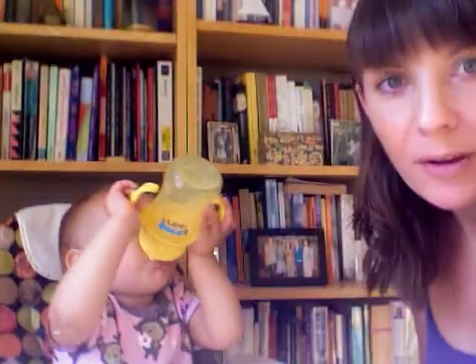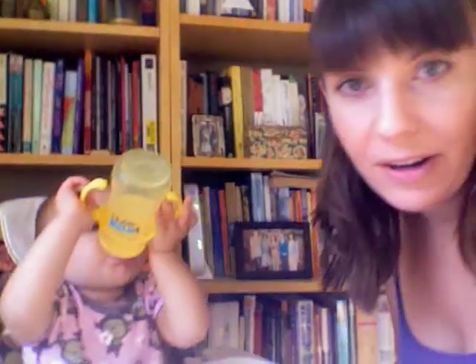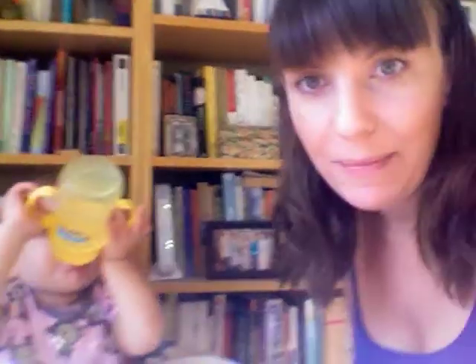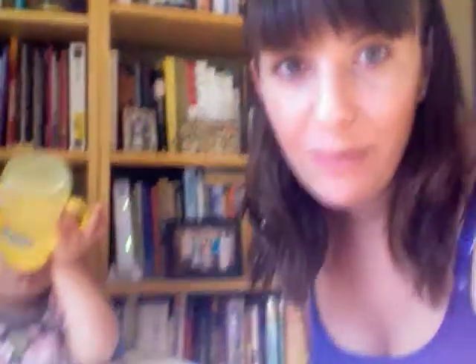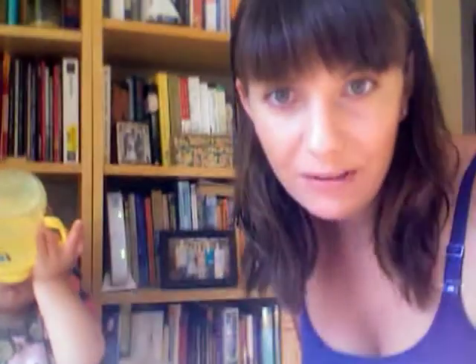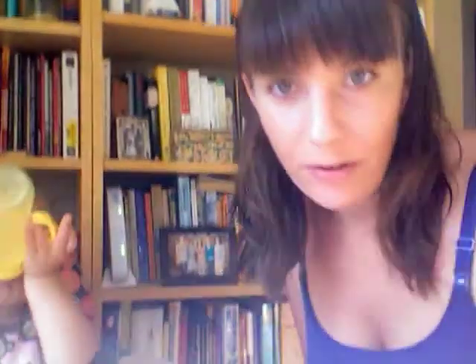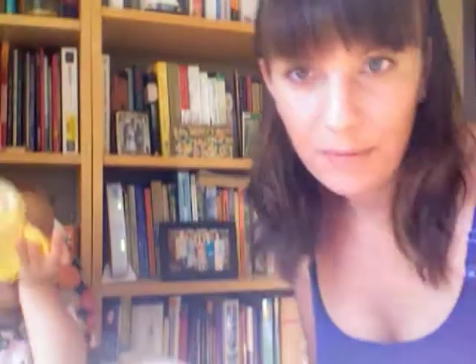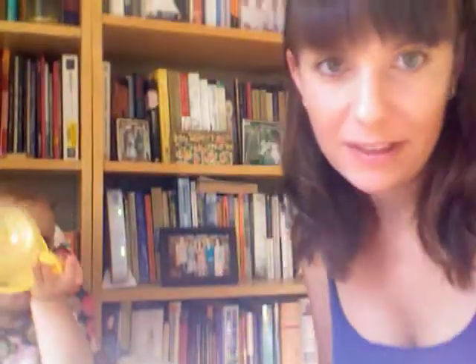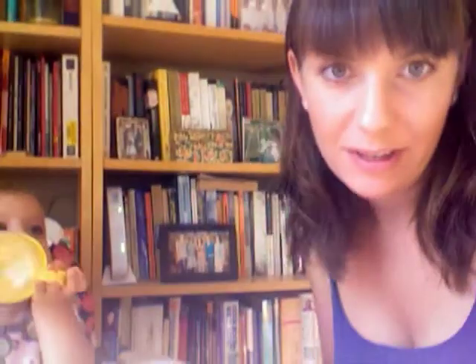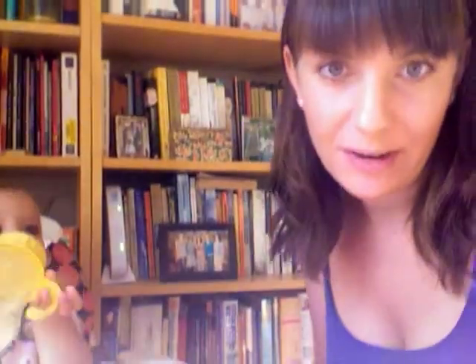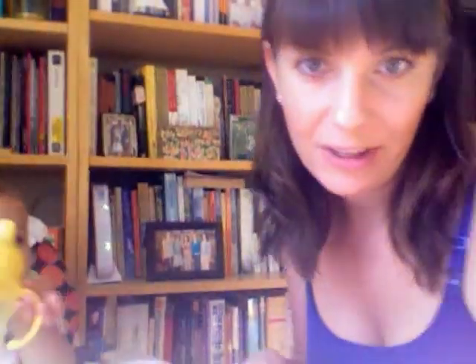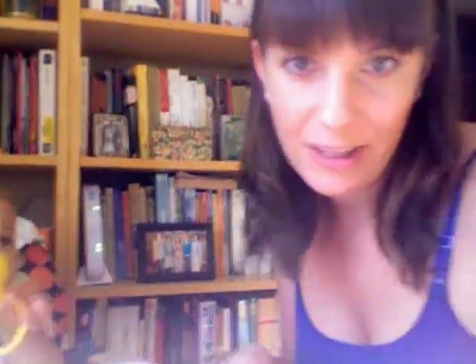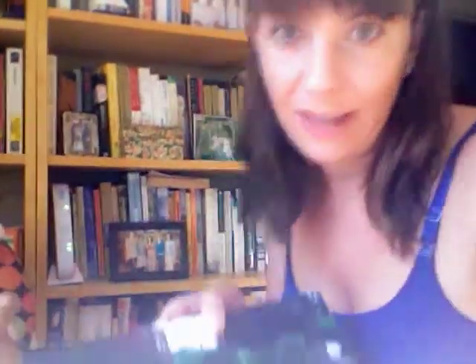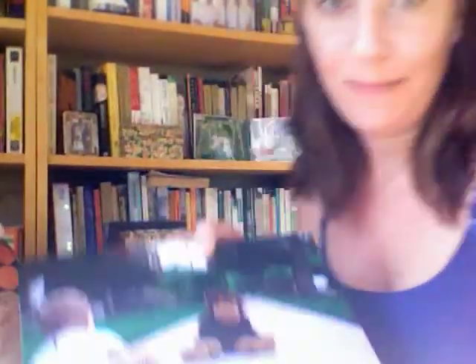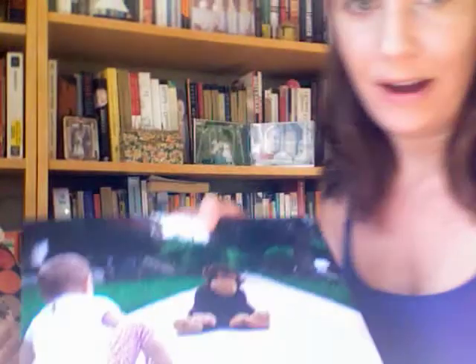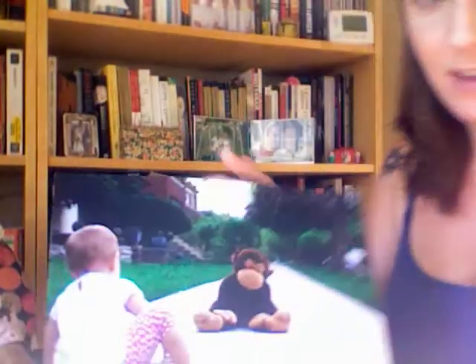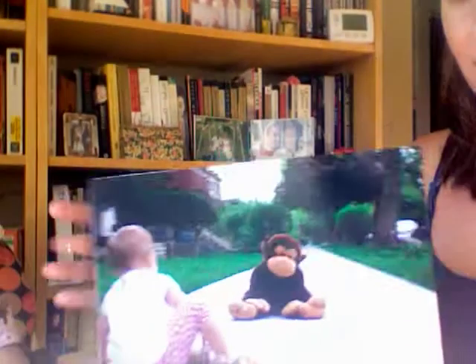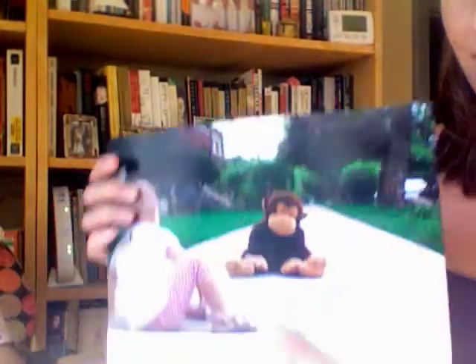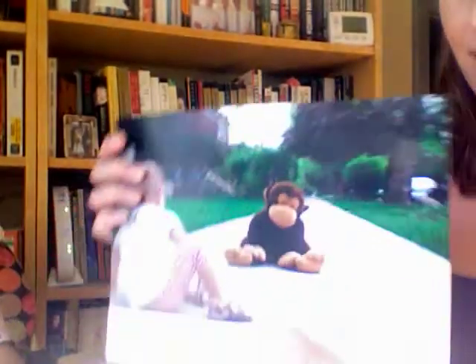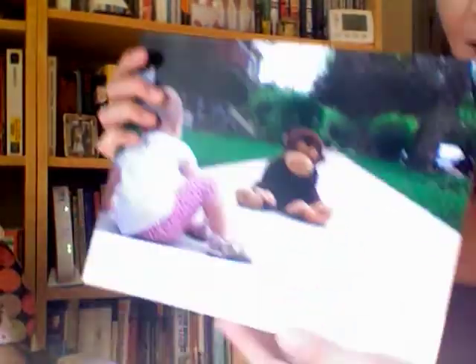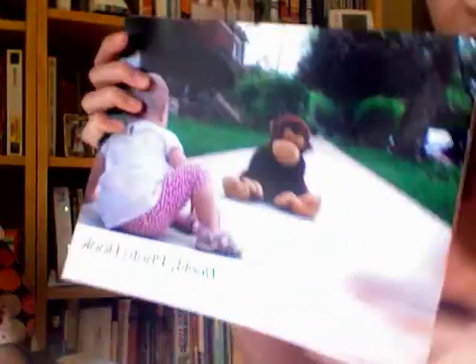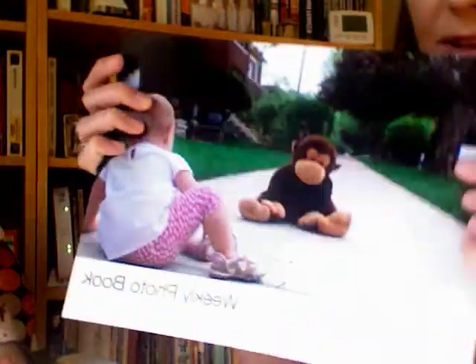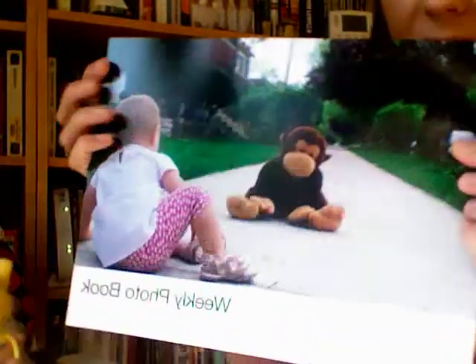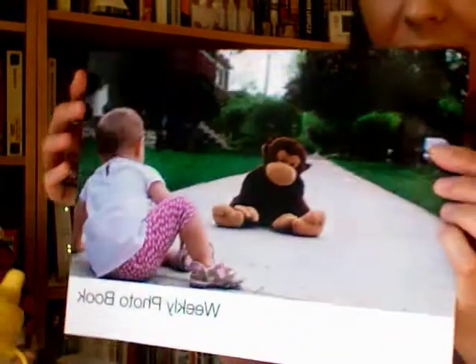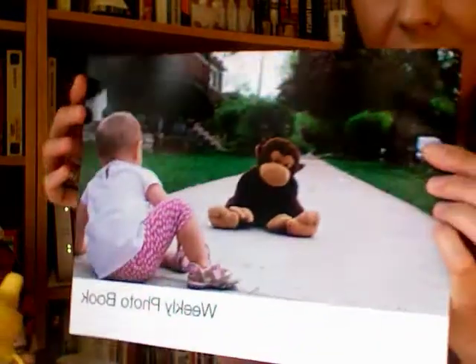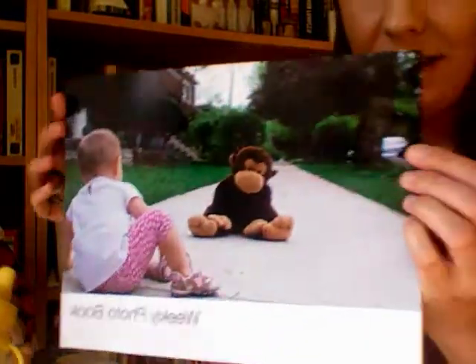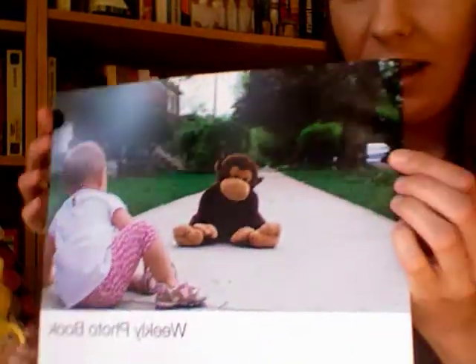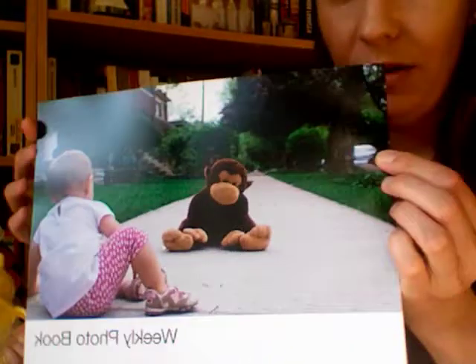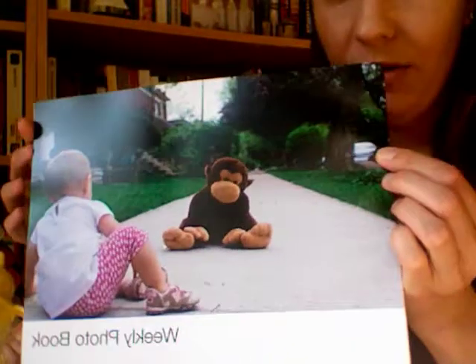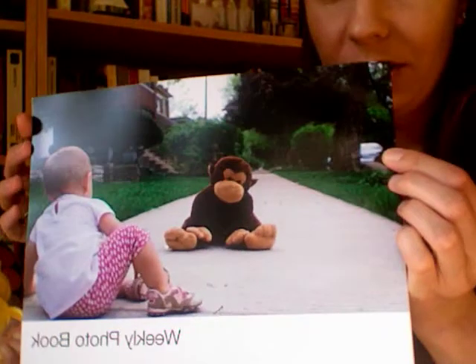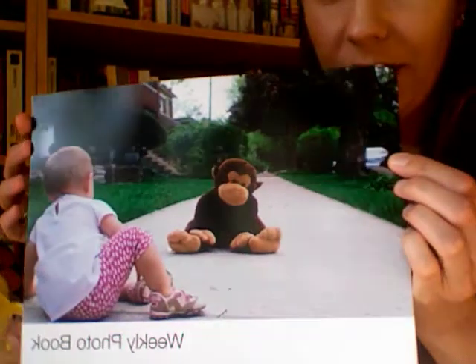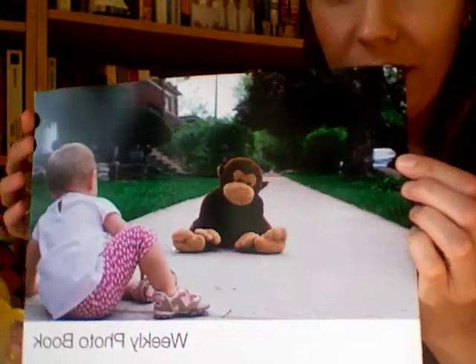Anyway, I made the weekly photo book this week and I'm really excited about it. It looks like this — I went with a soft cover.